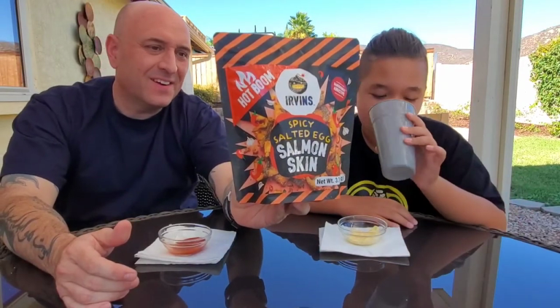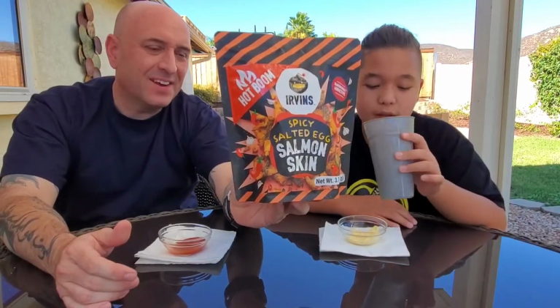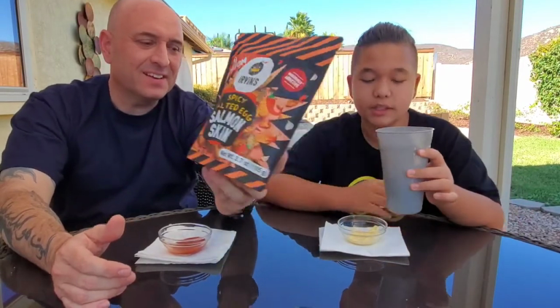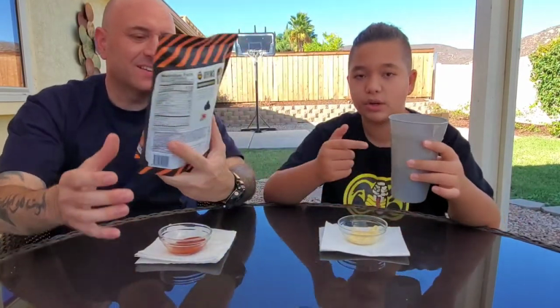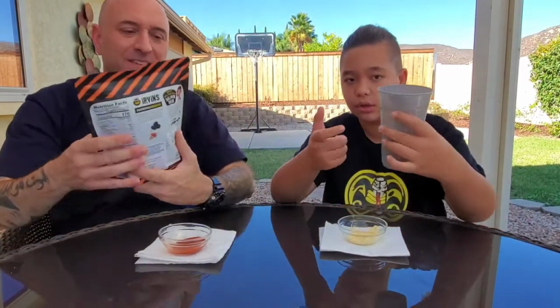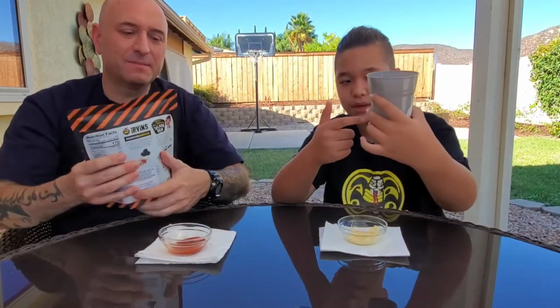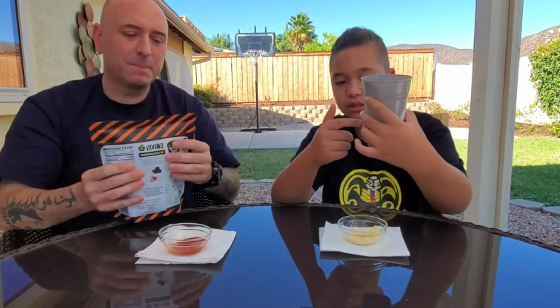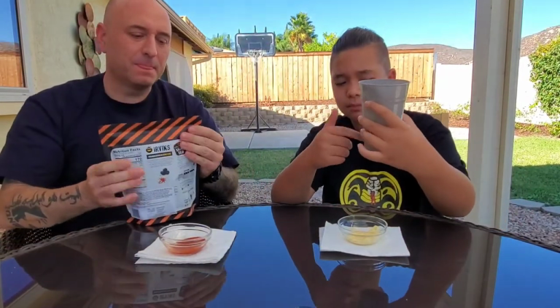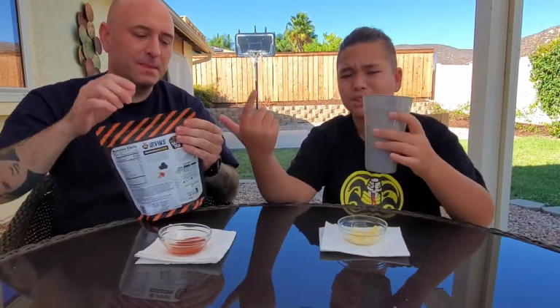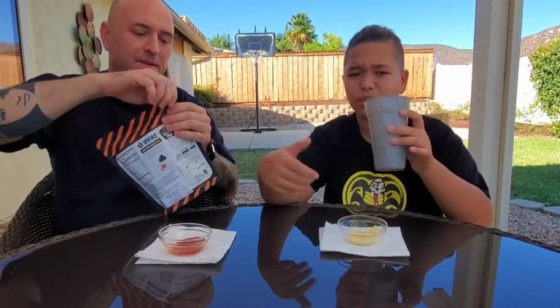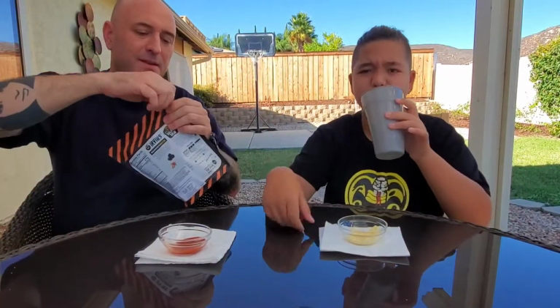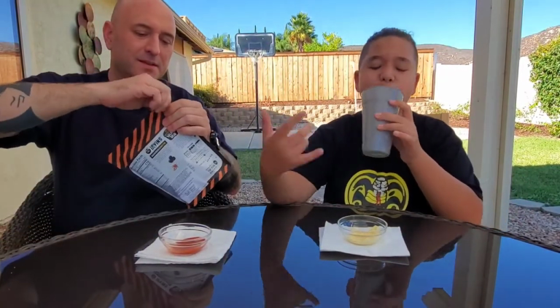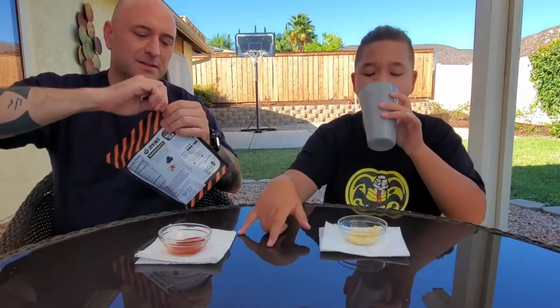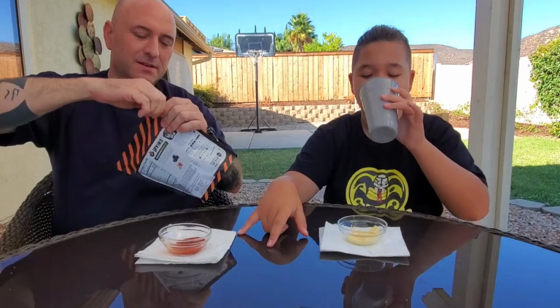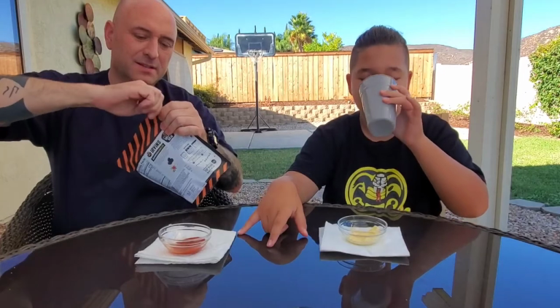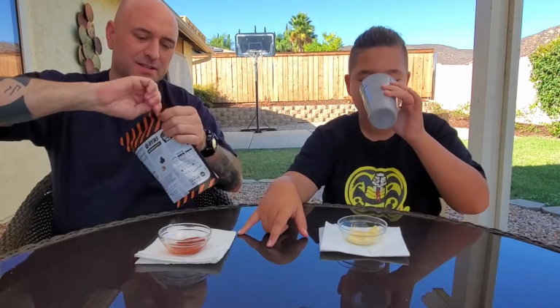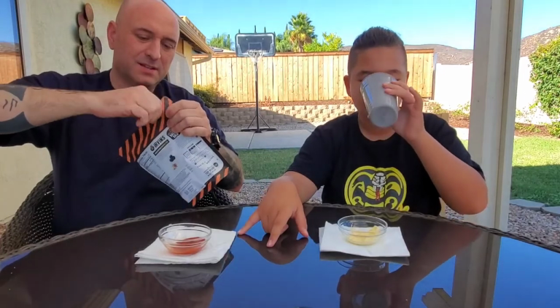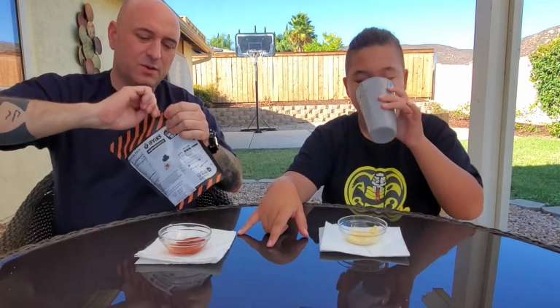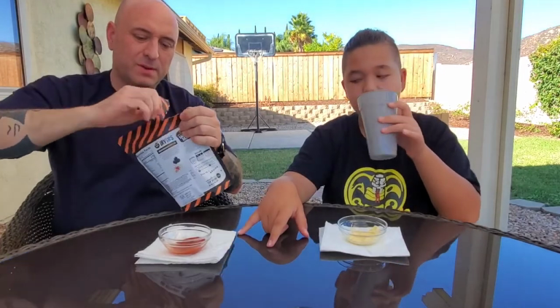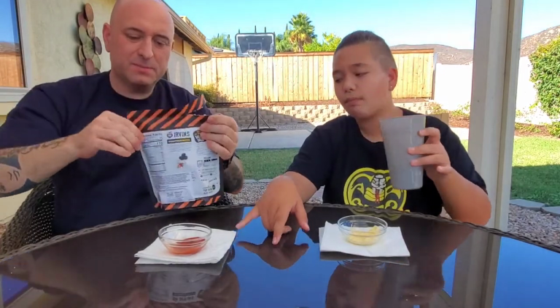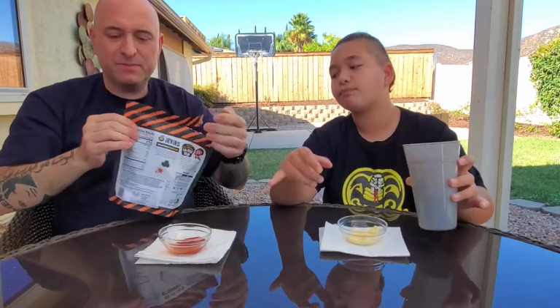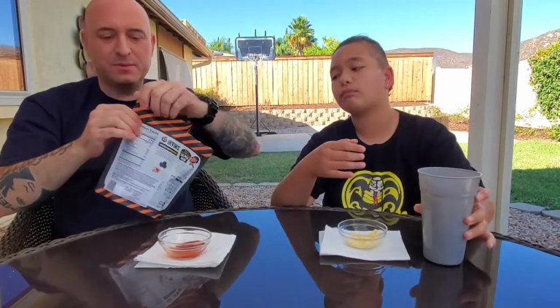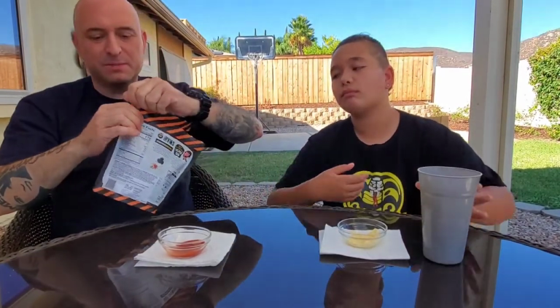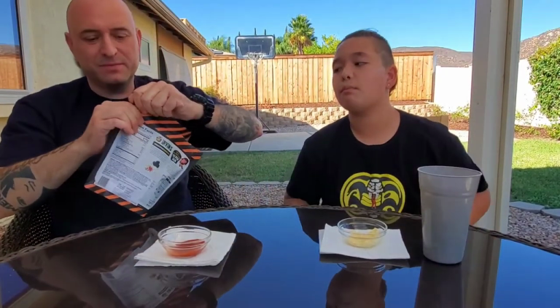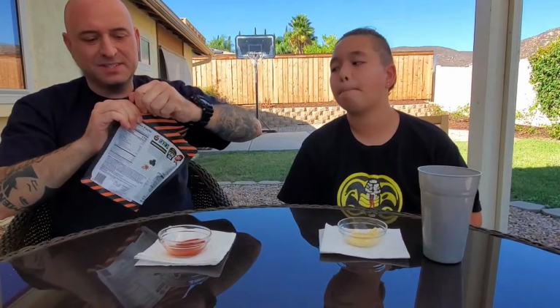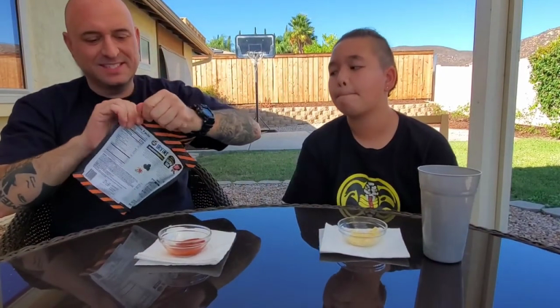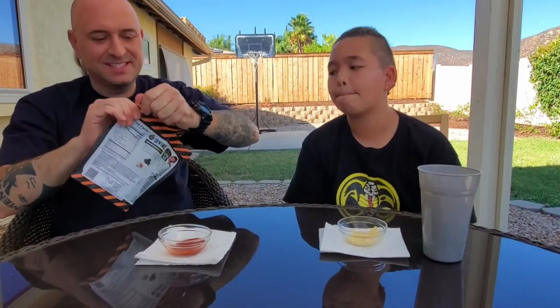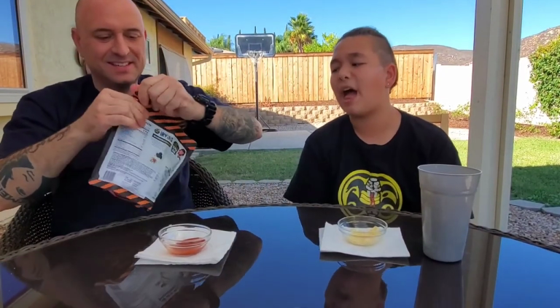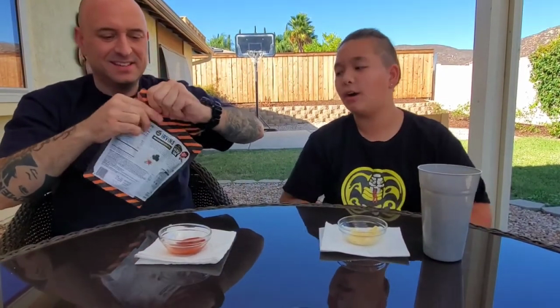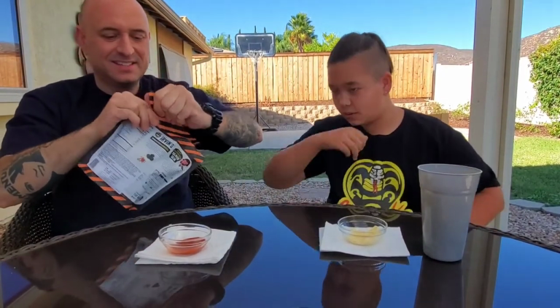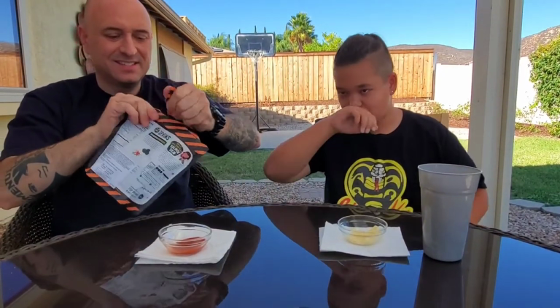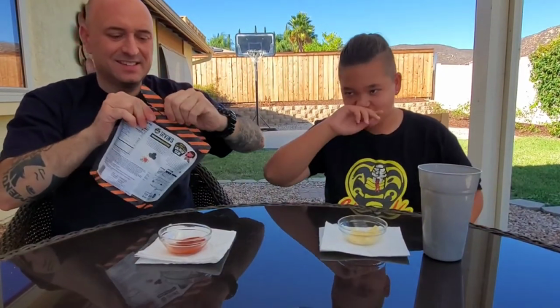You already know the best soda ever is Sprite, though. You want me to smell first or you want to smell first? Nah, I always smell first.